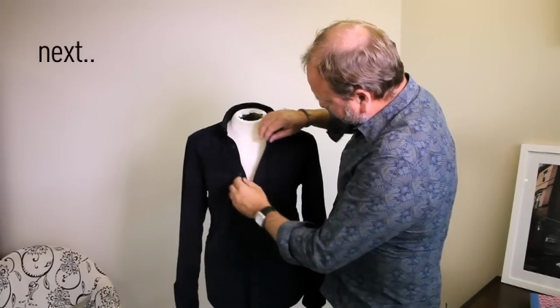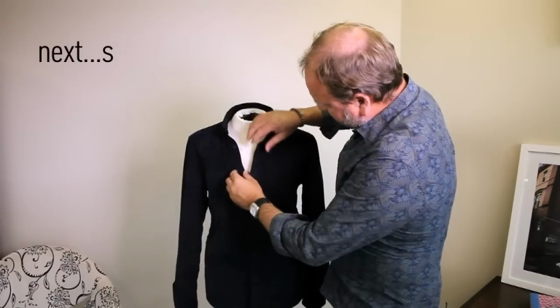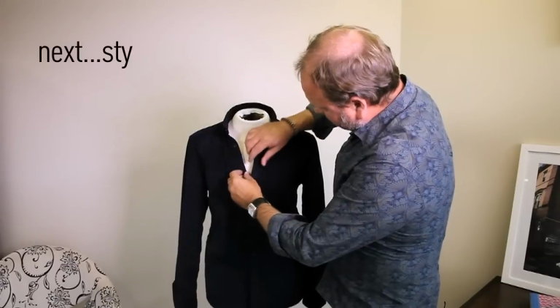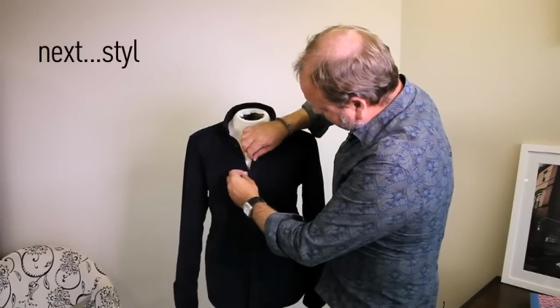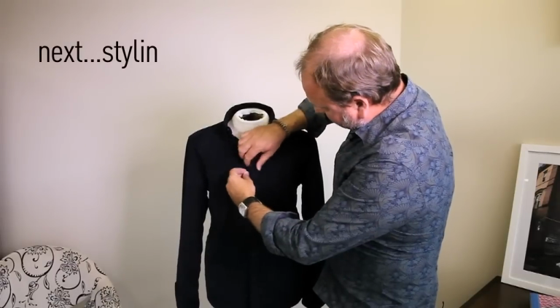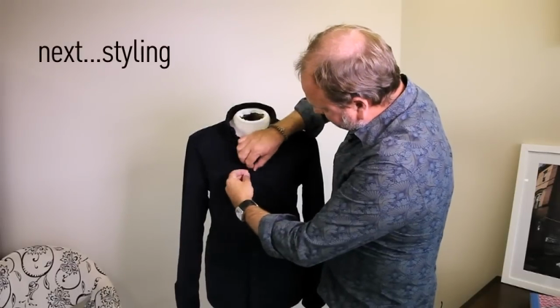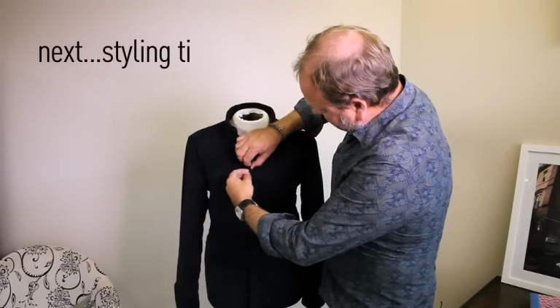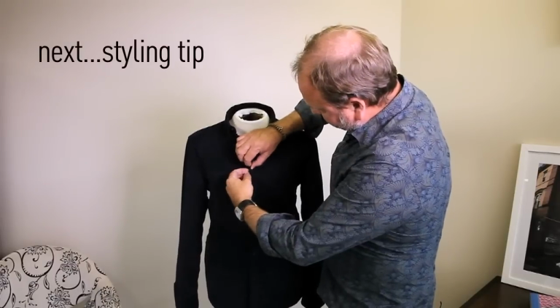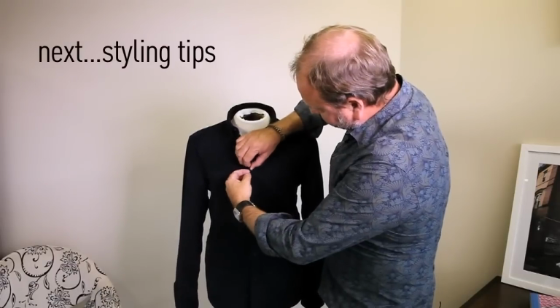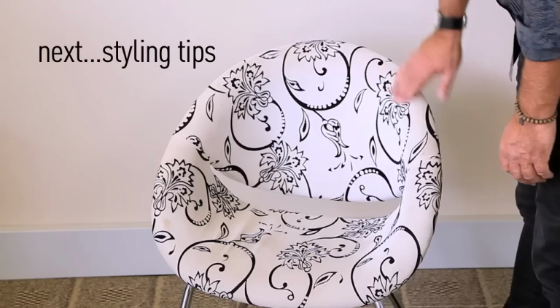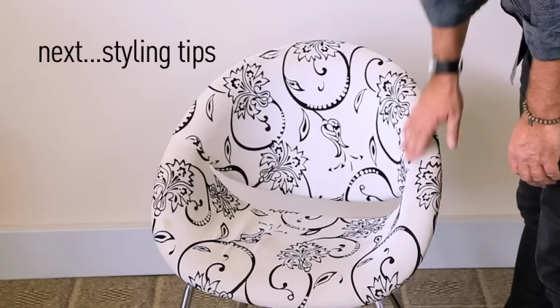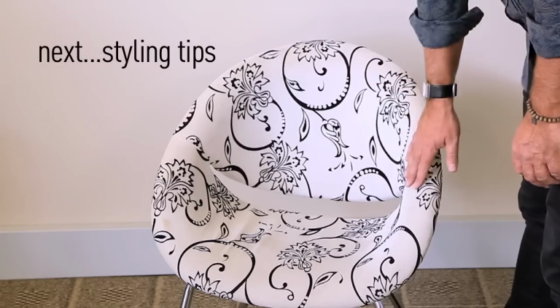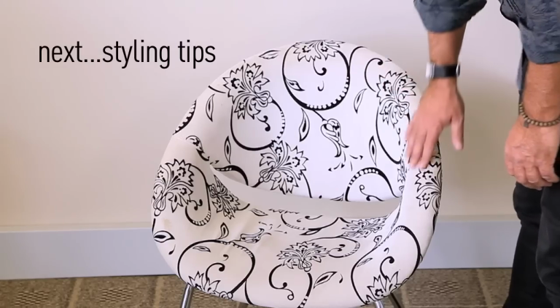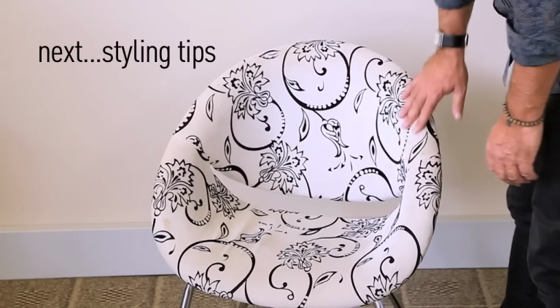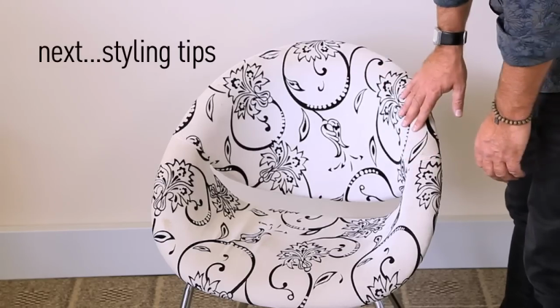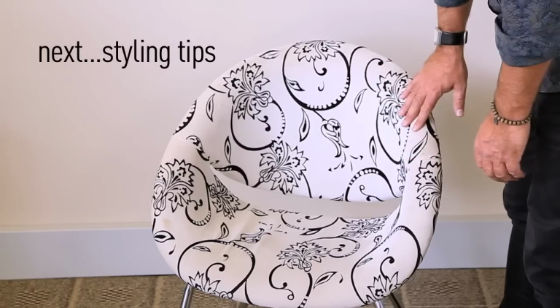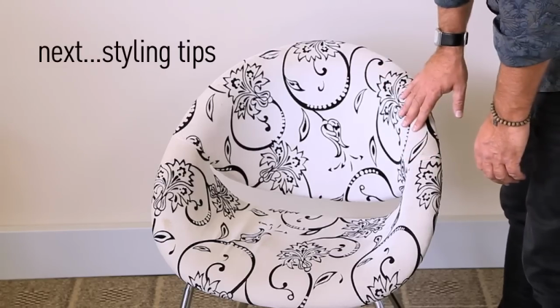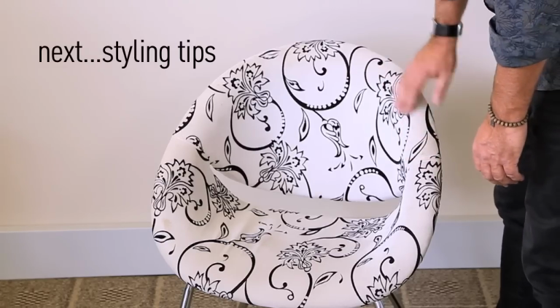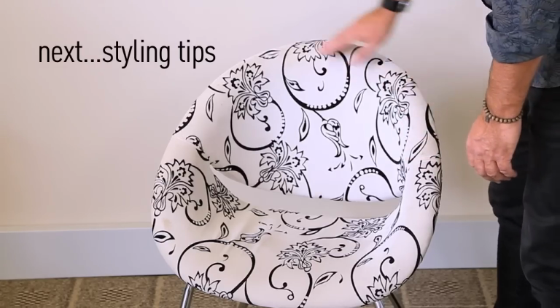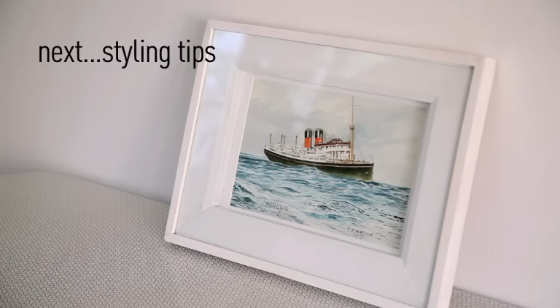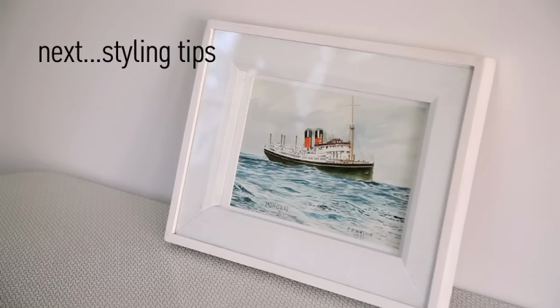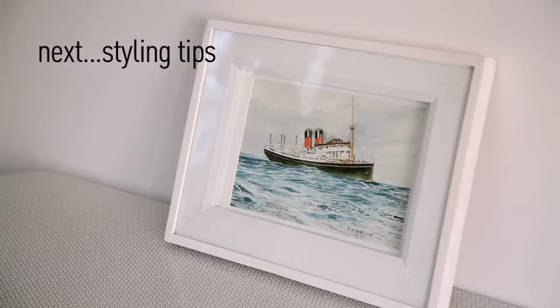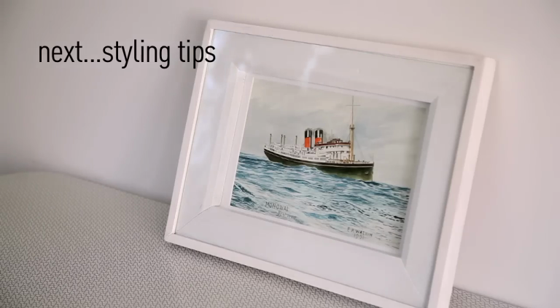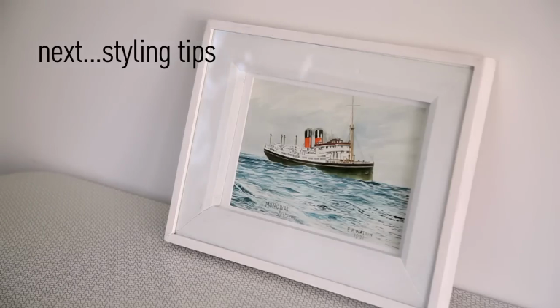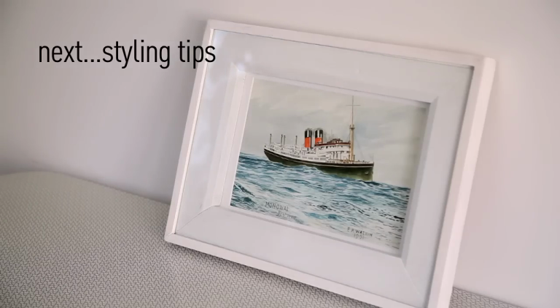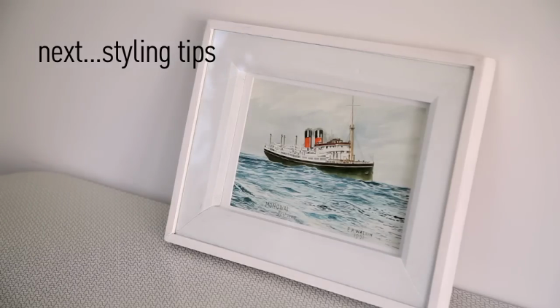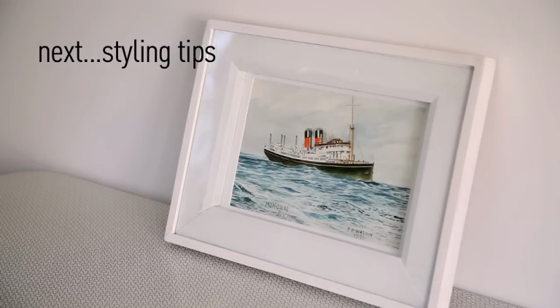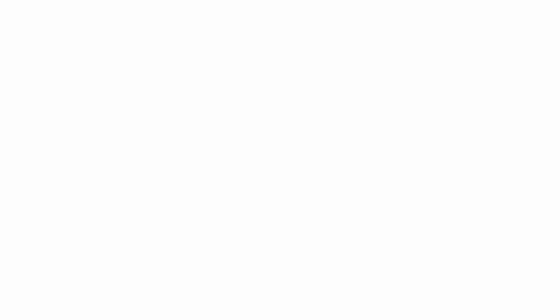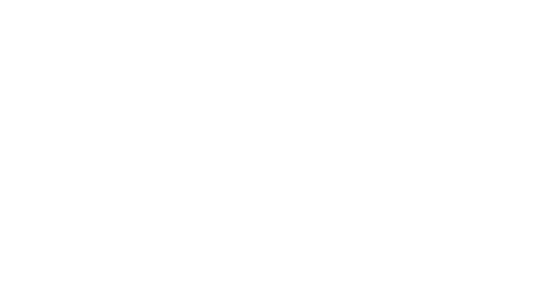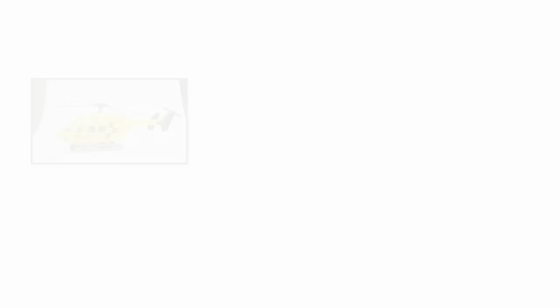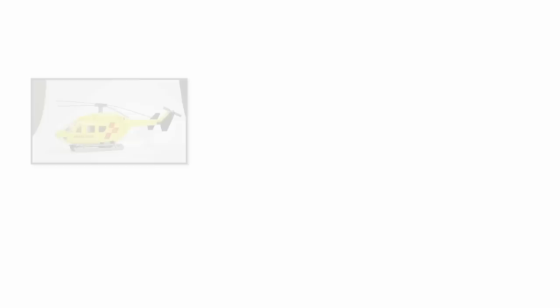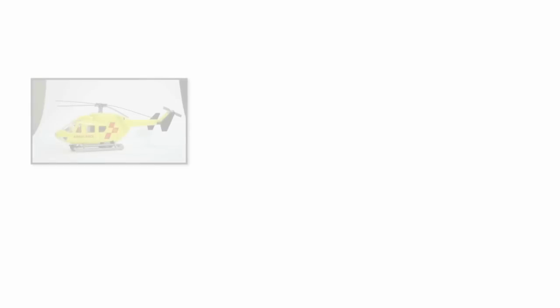In the next video, we'll look at styling itself, focusing on three different items. We'll see you next time. Bye.